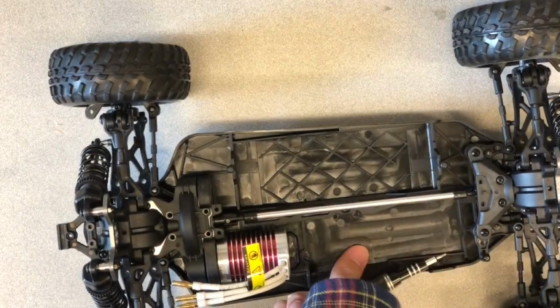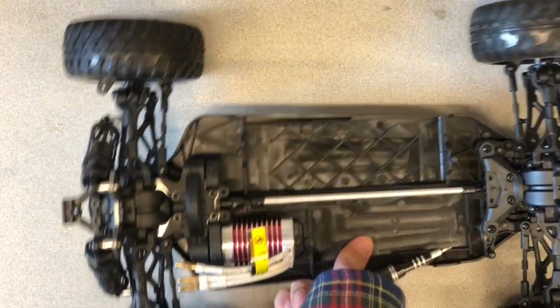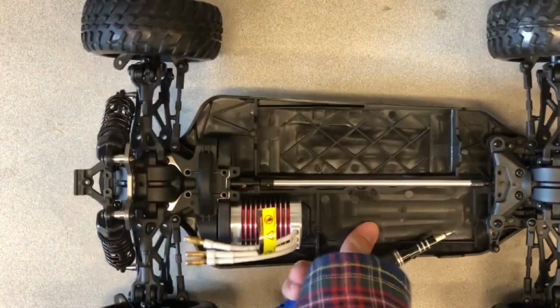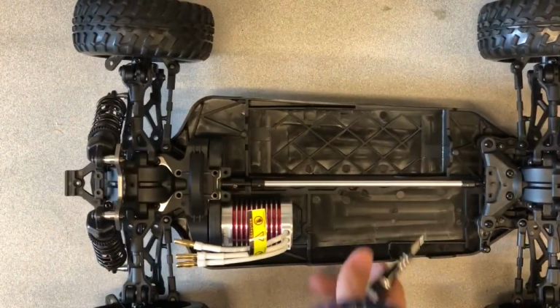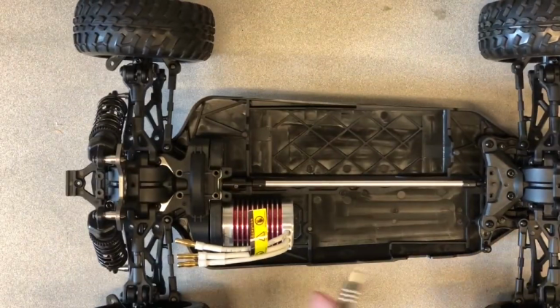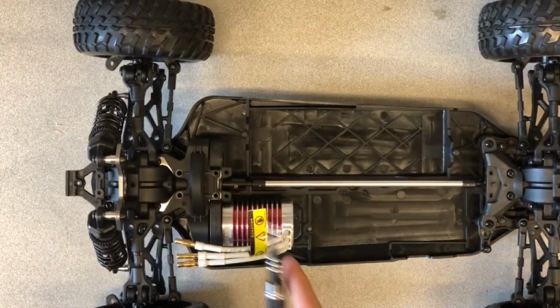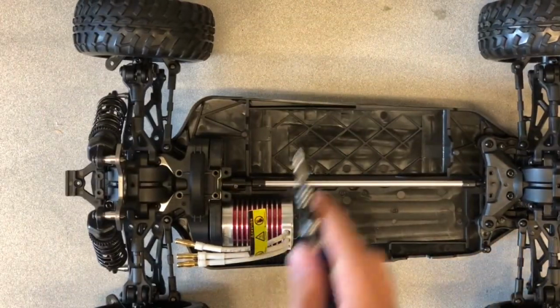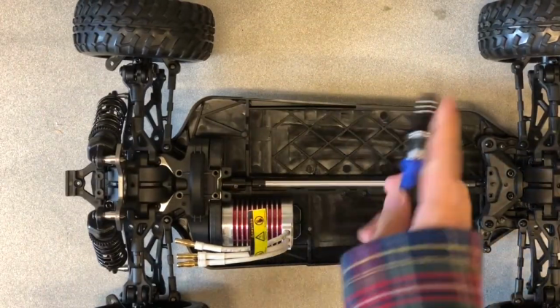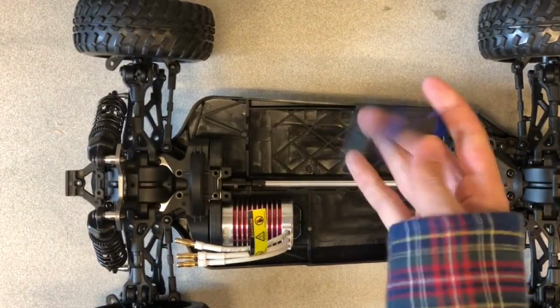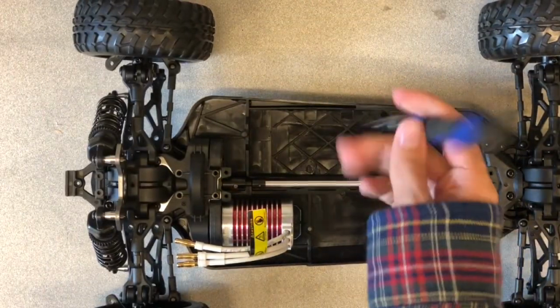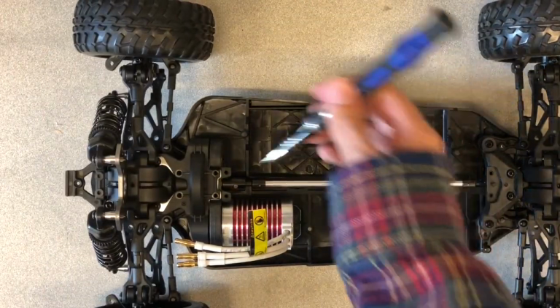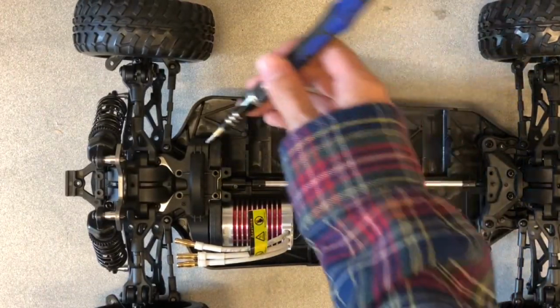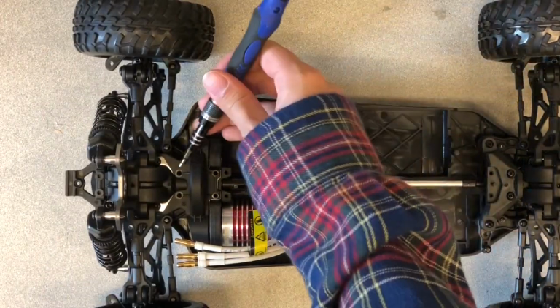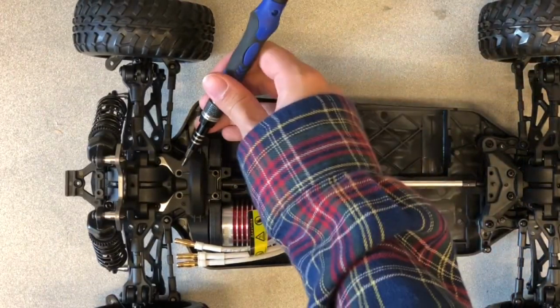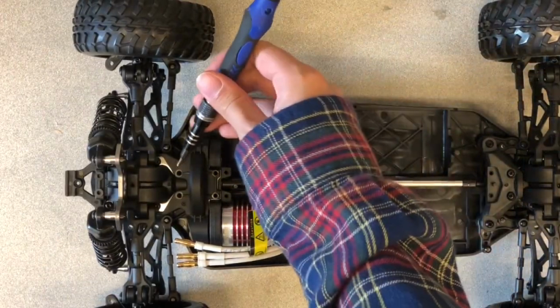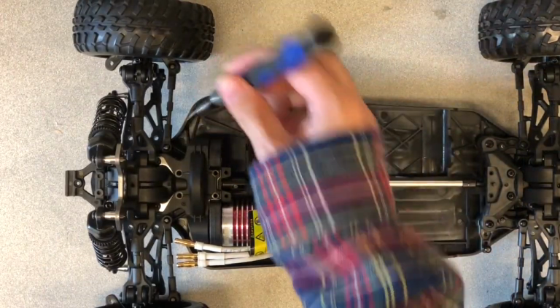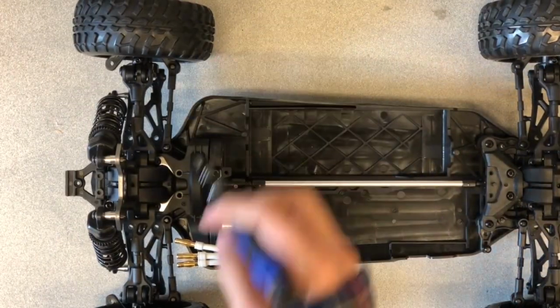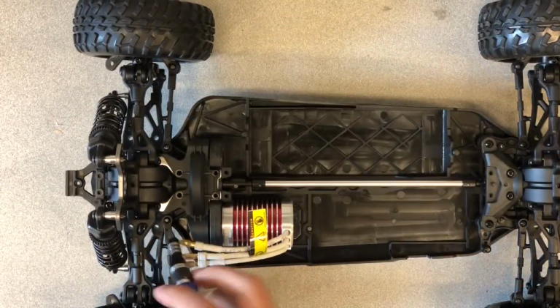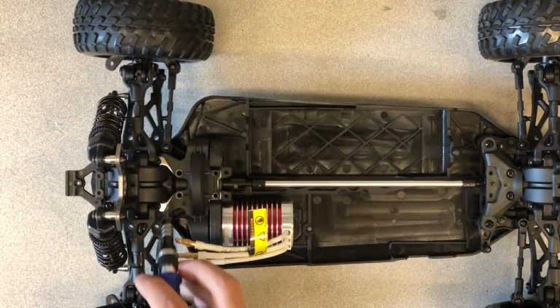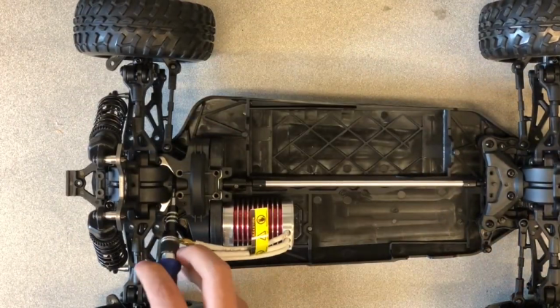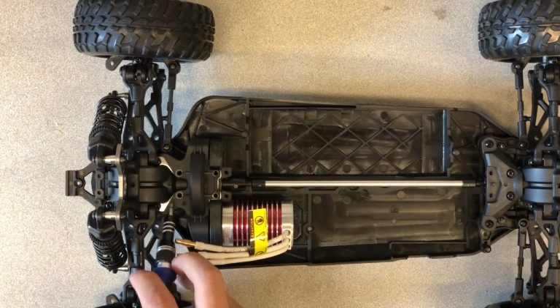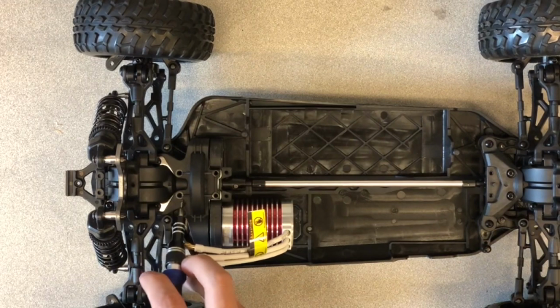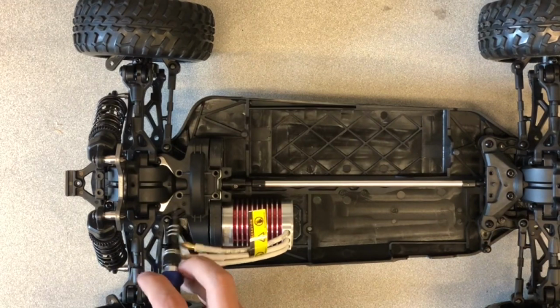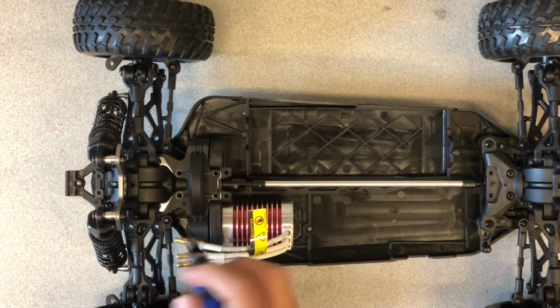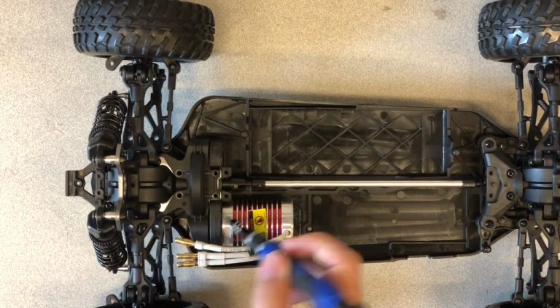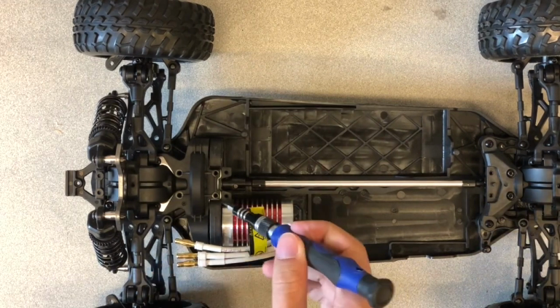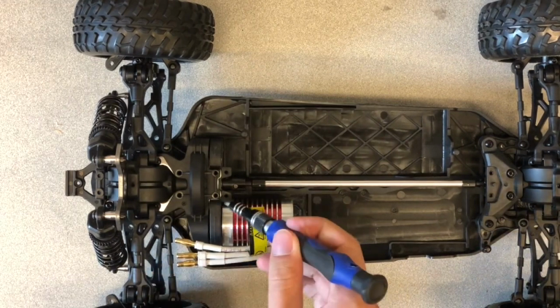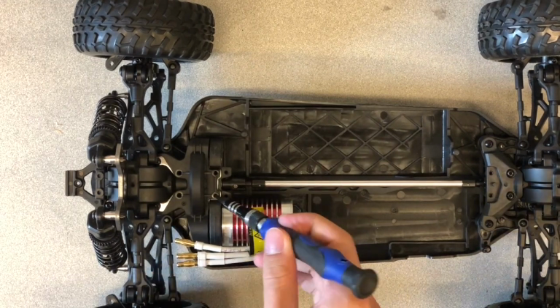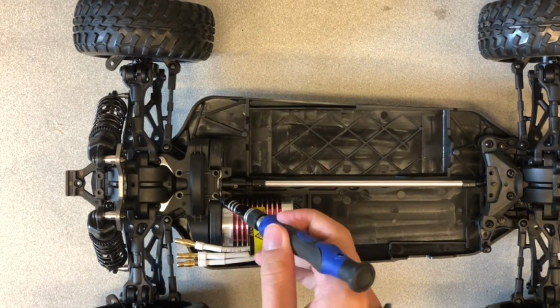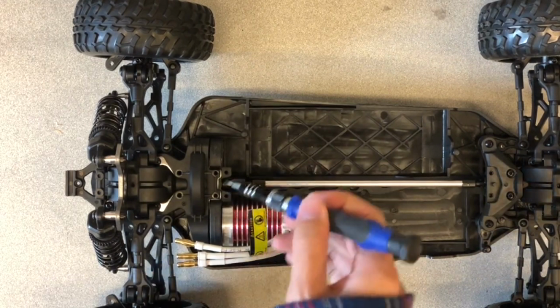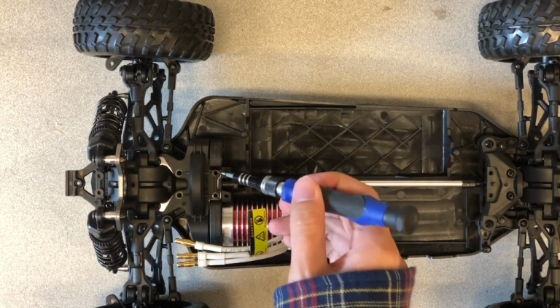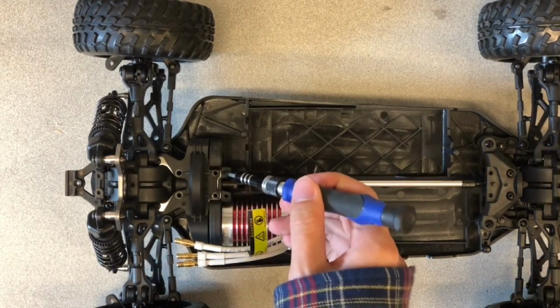Finally, we reinsert the four top screws on the motor gear cover to secure it to the chassis.